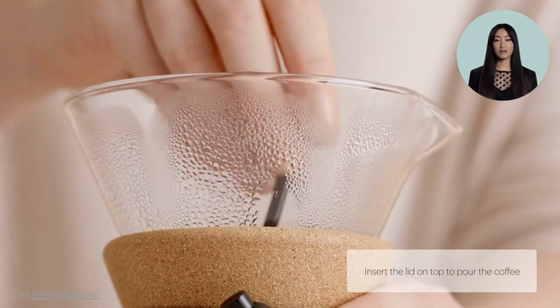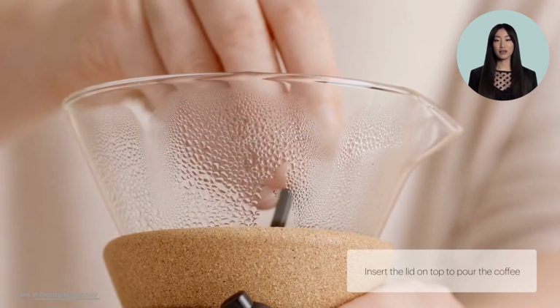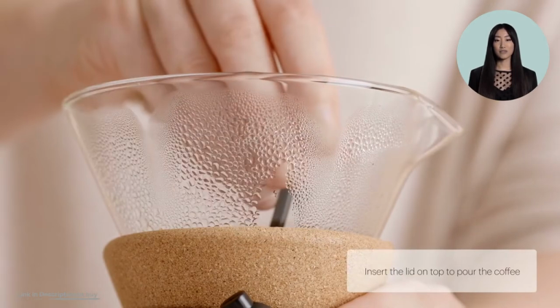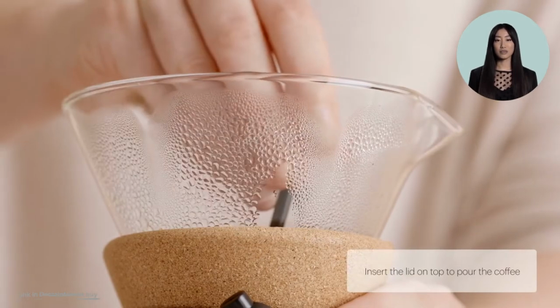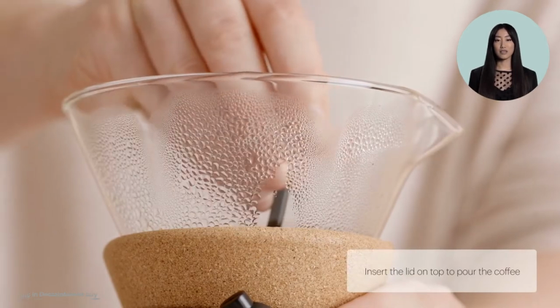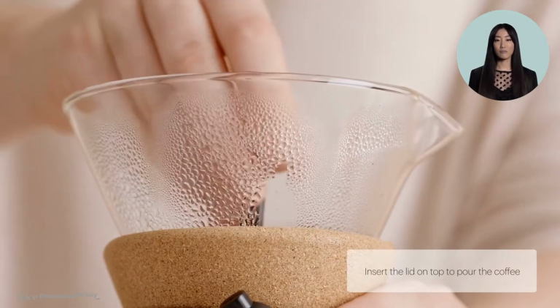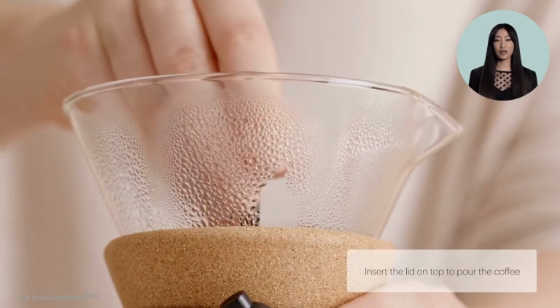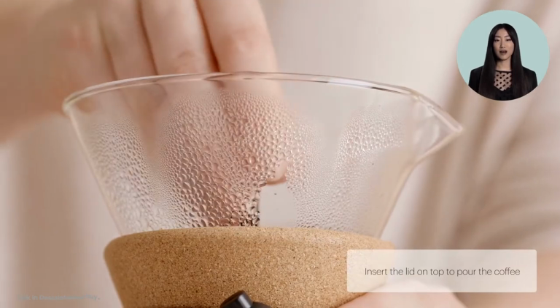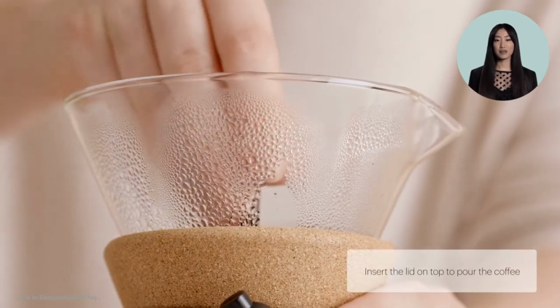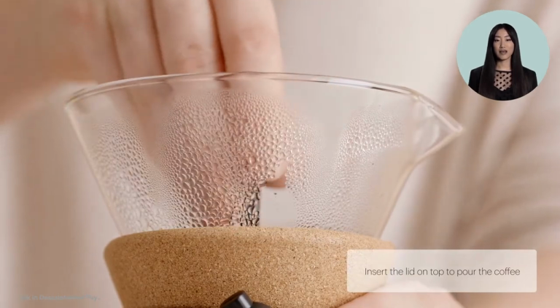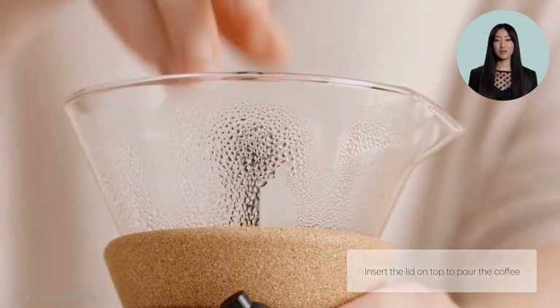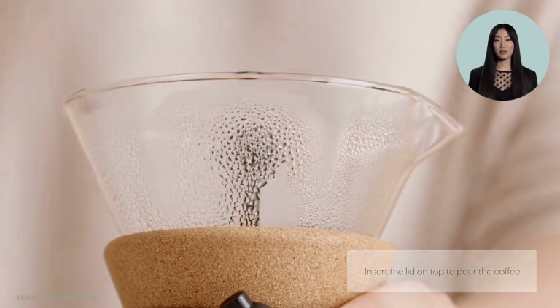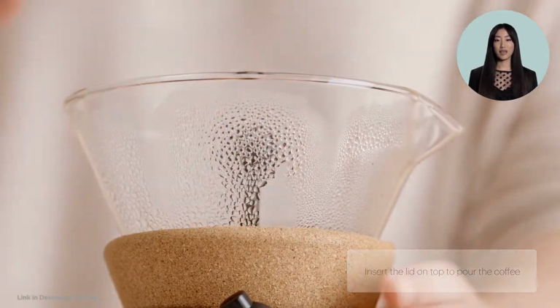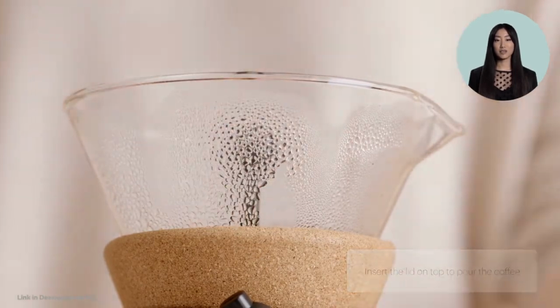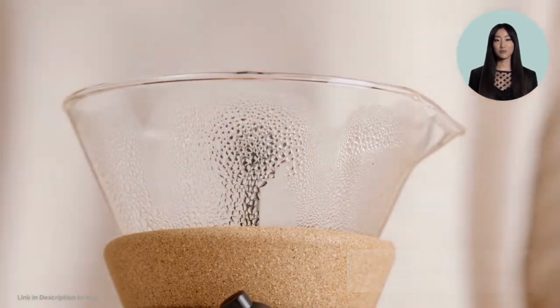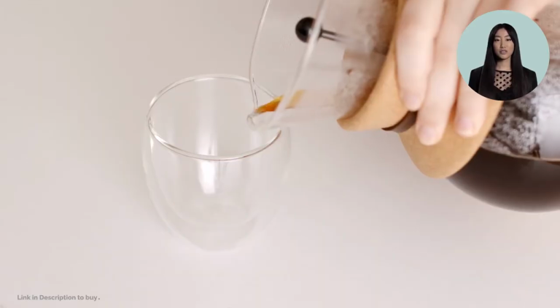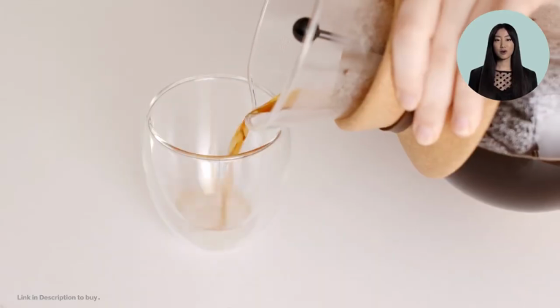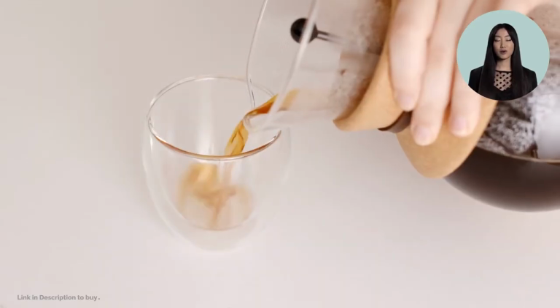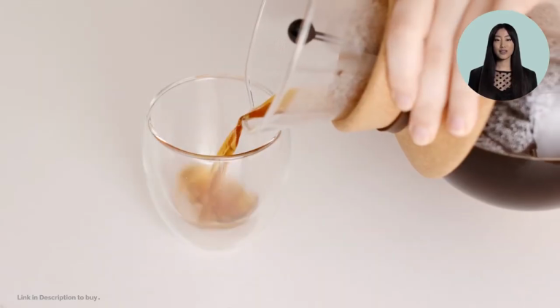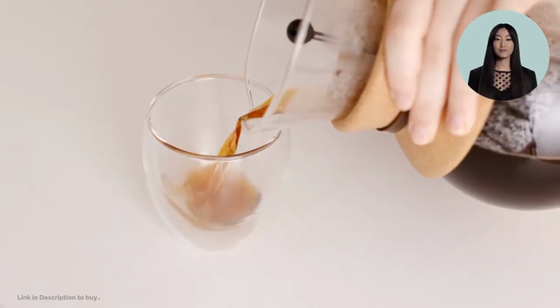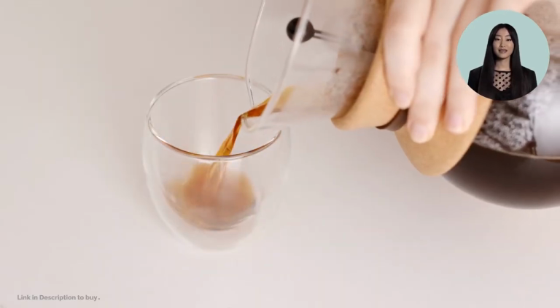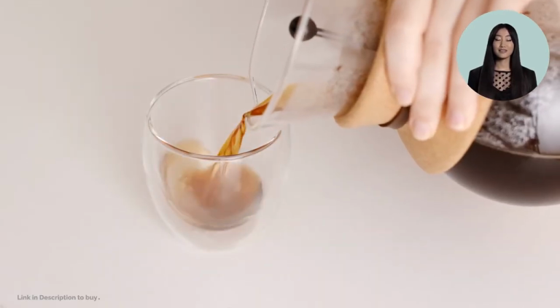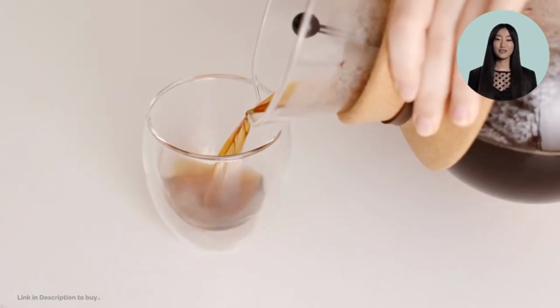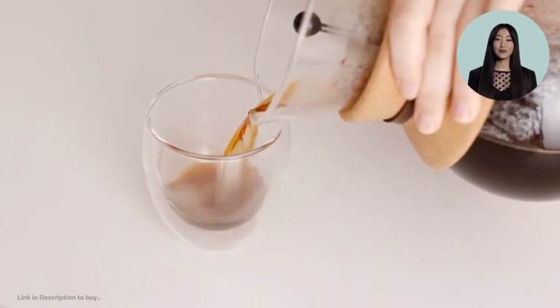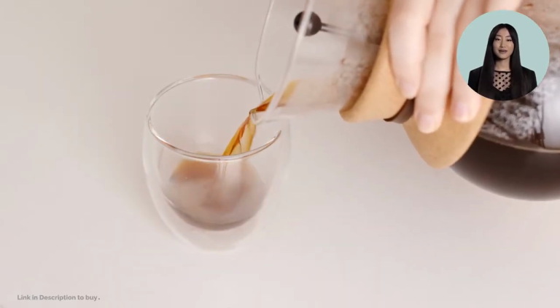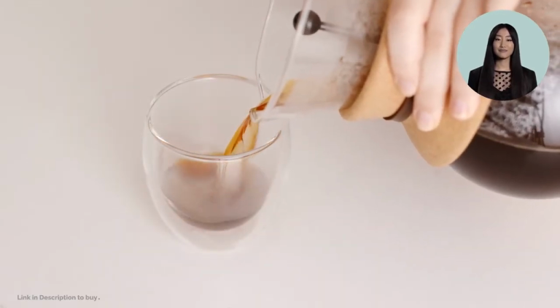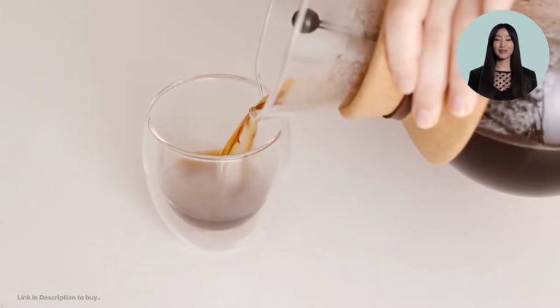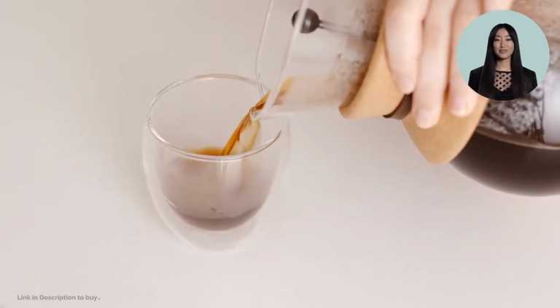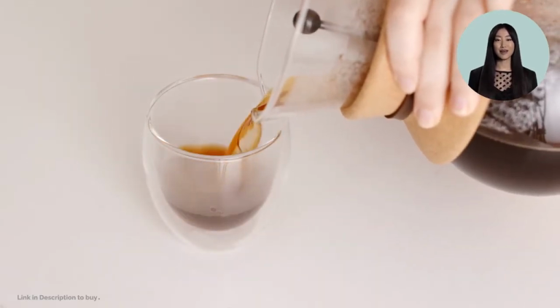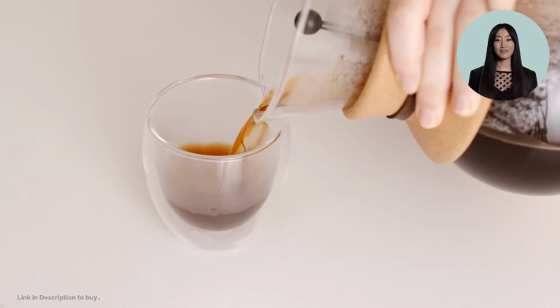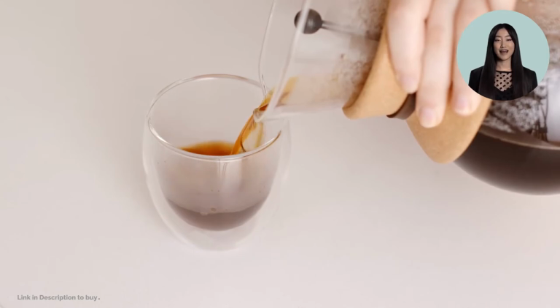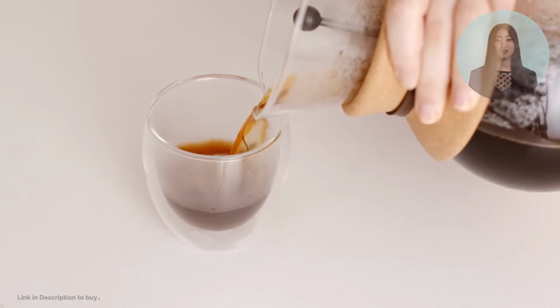After the four minute brew is complete, remove the filter from the carafe and you are free to enjoy a delicious cup of pour over coffee.